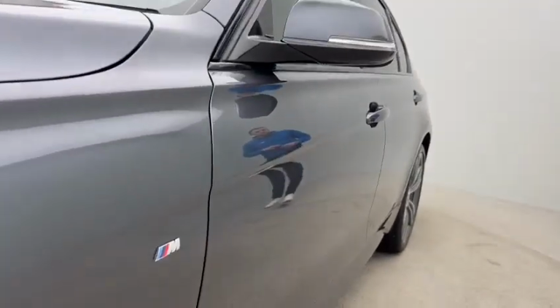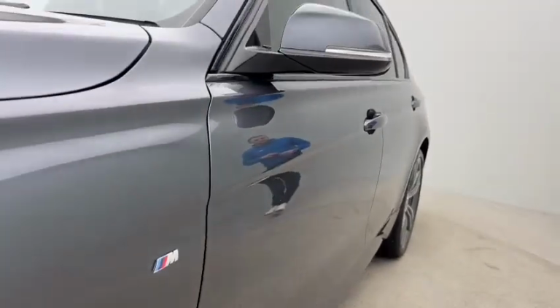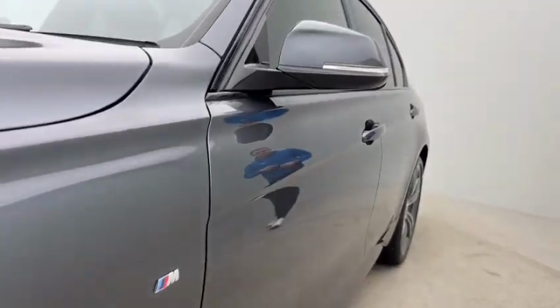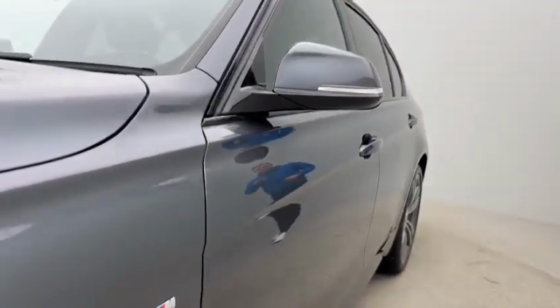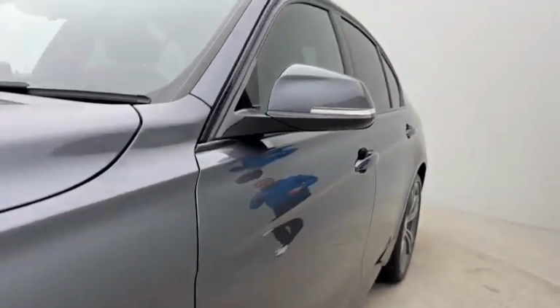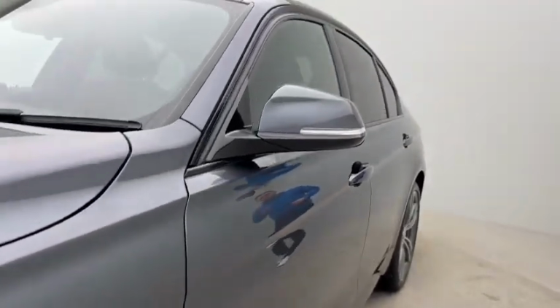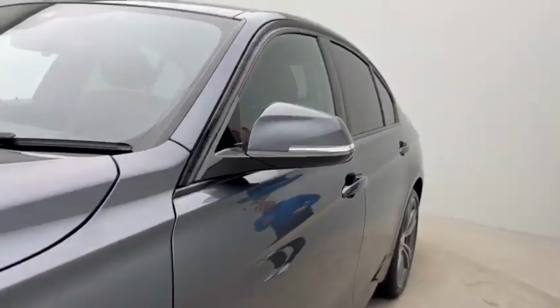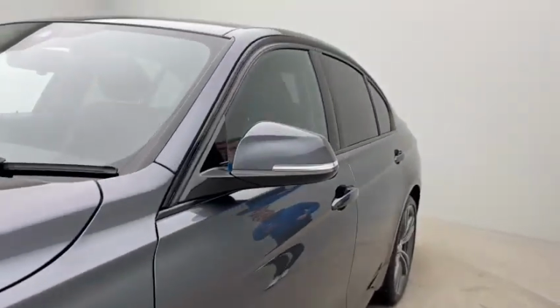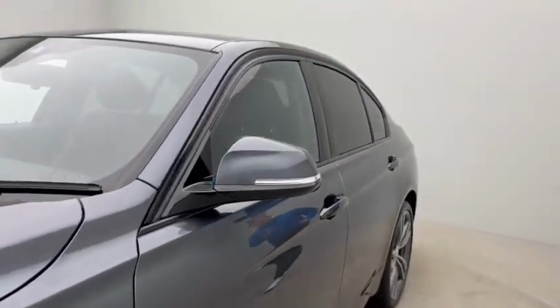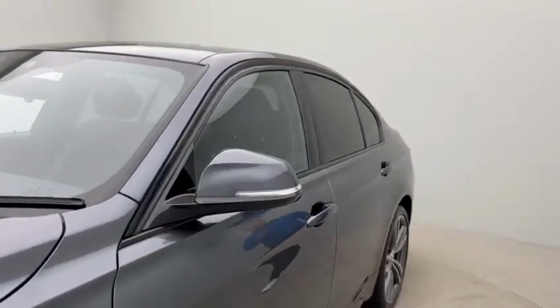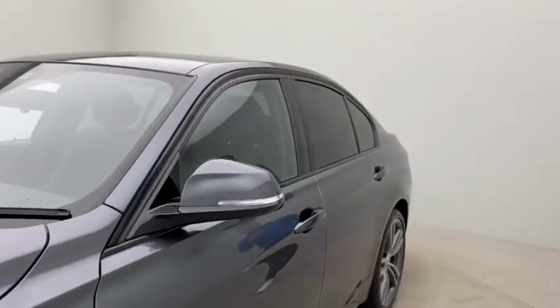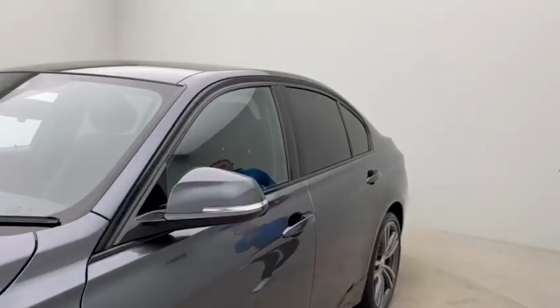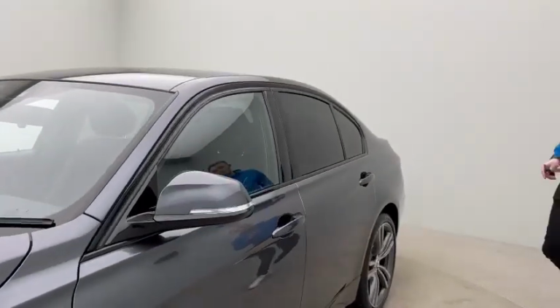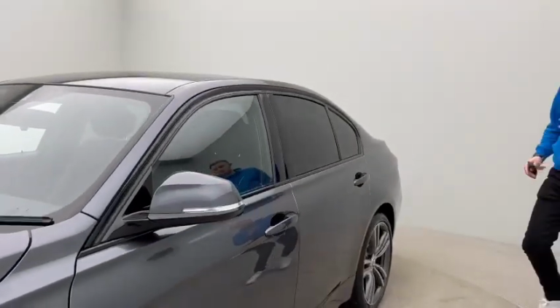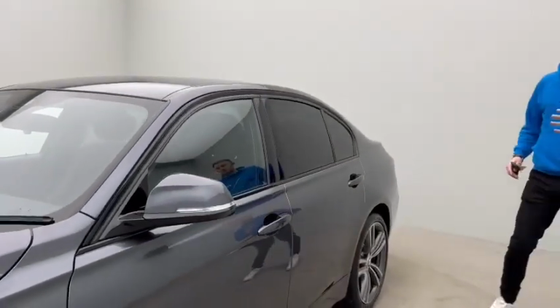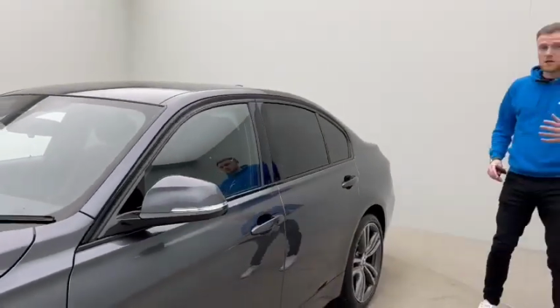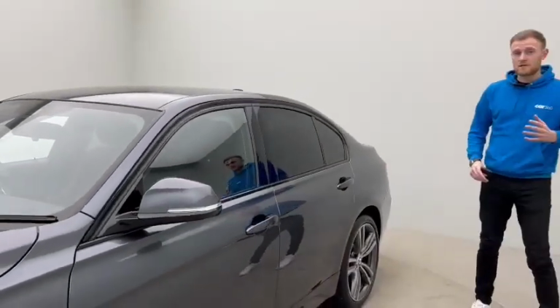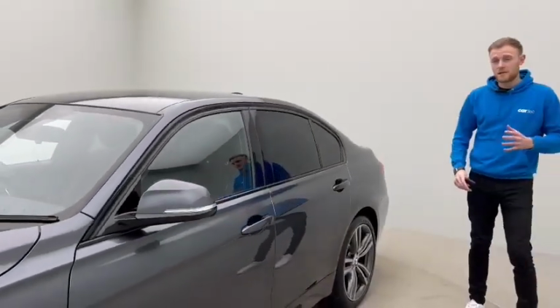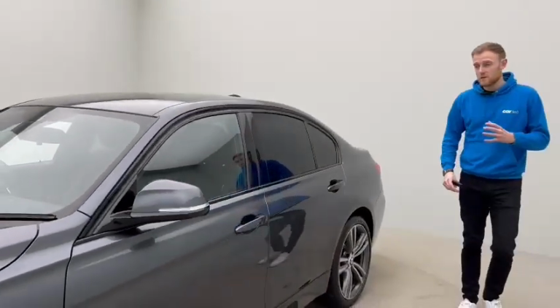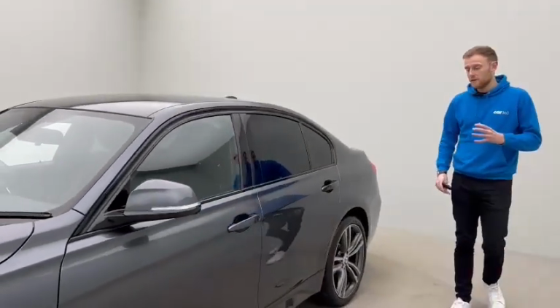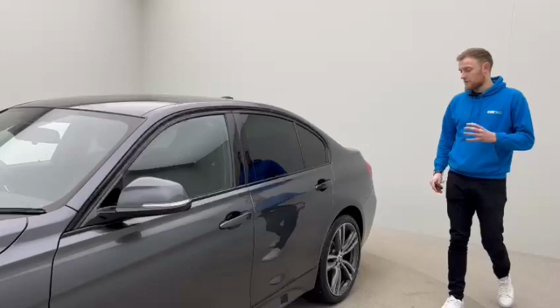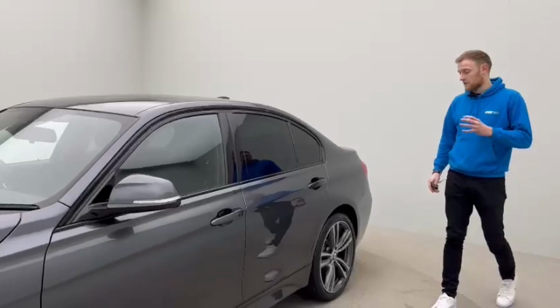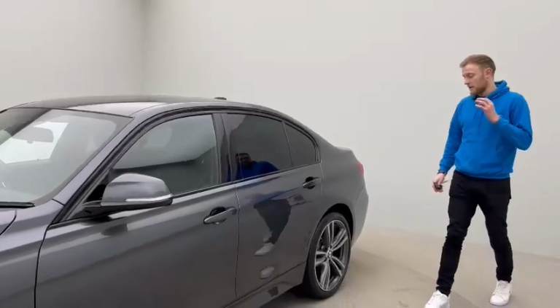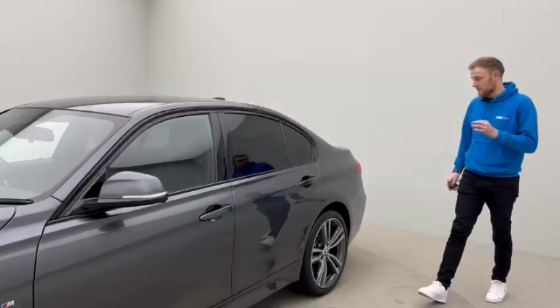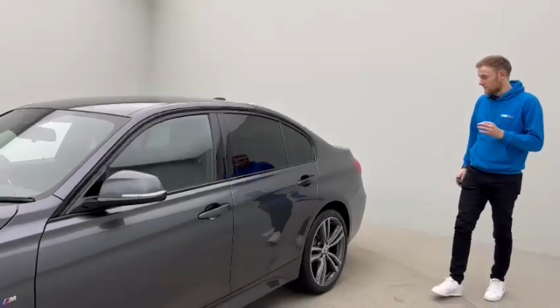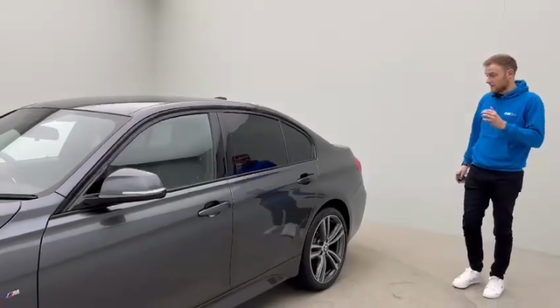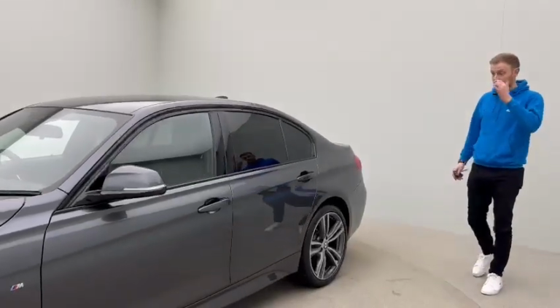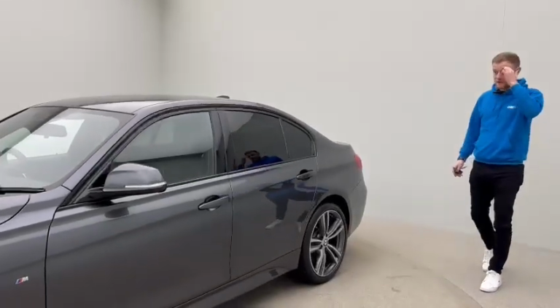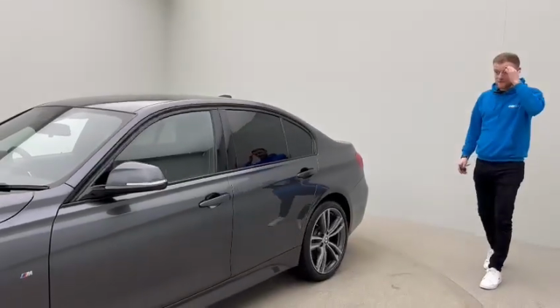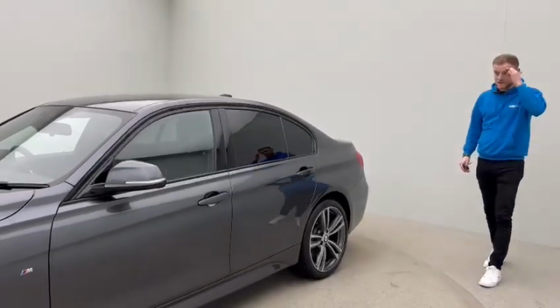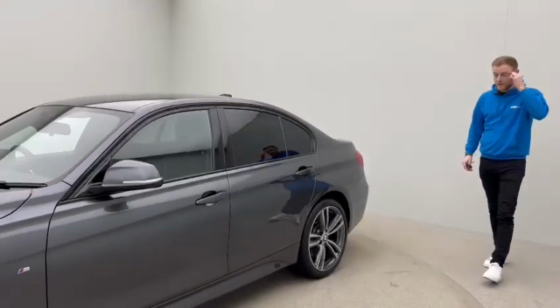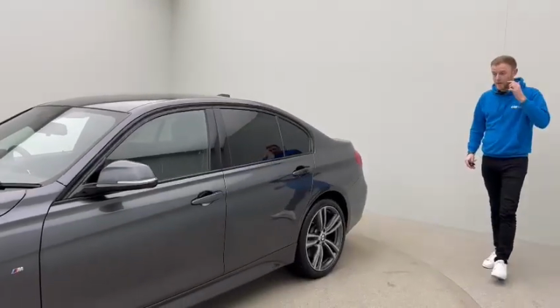It's got full service history and the car has literally just been serviced this month, which is absolutely fantastic for the next buyer.